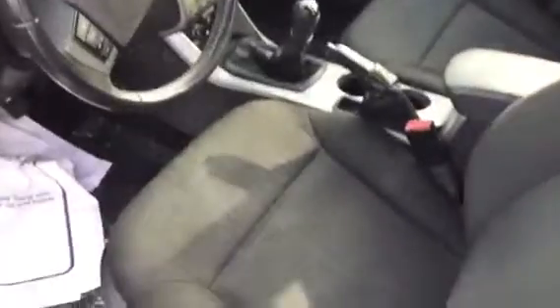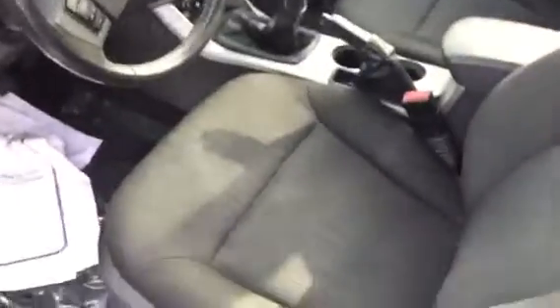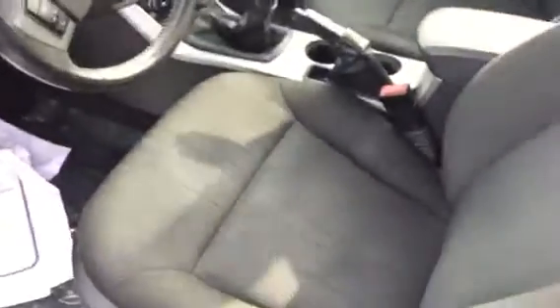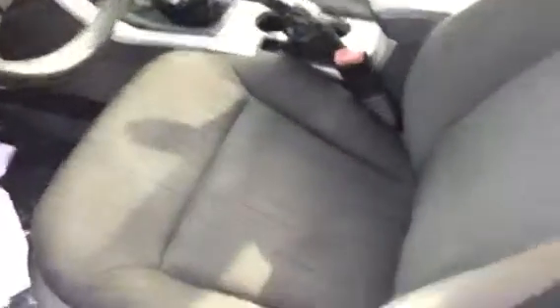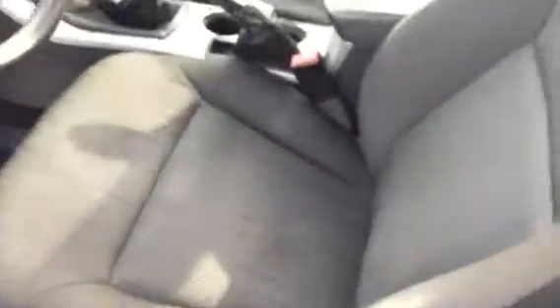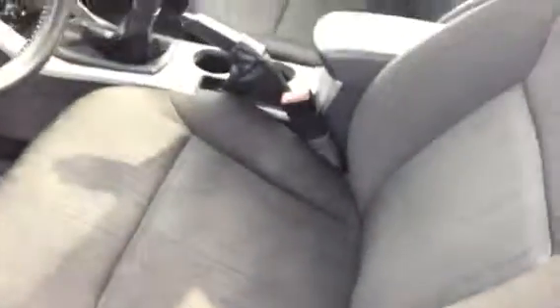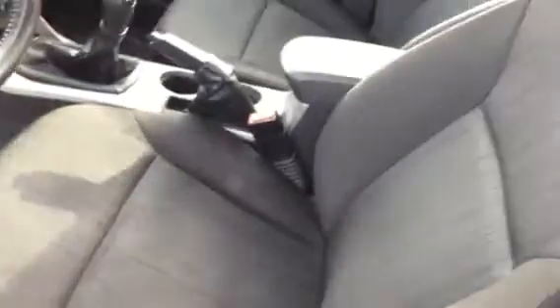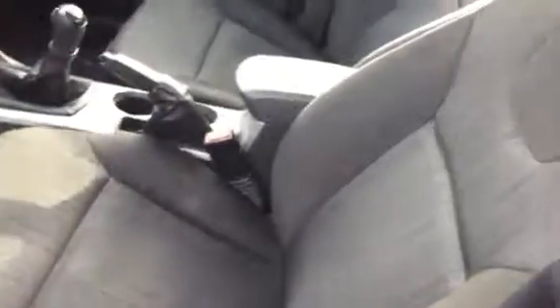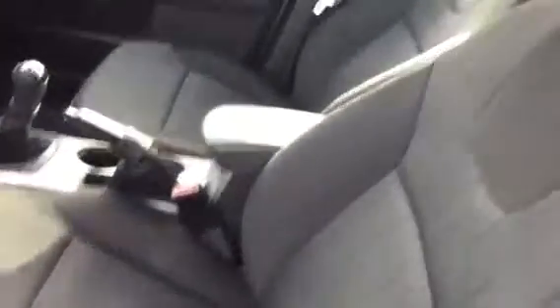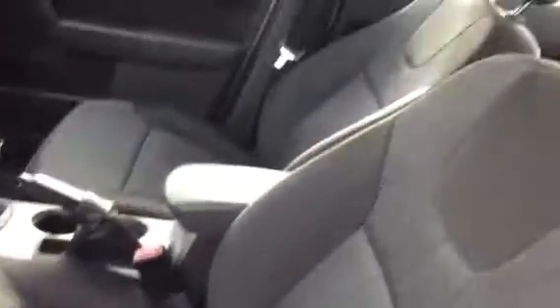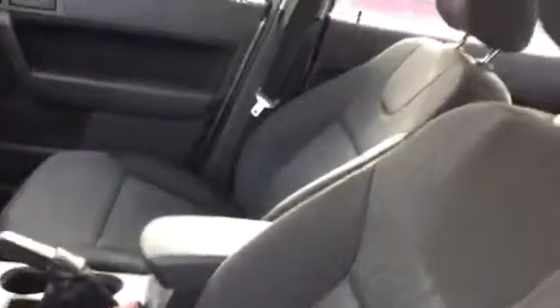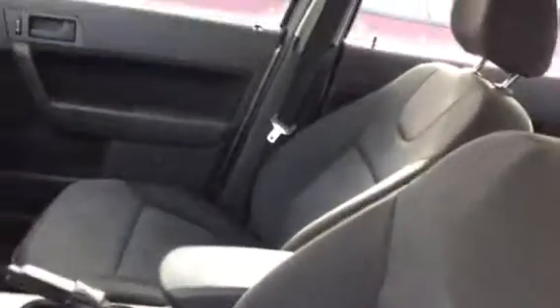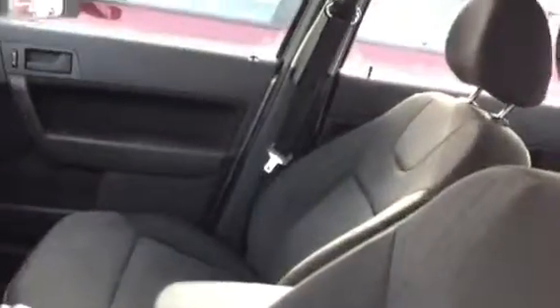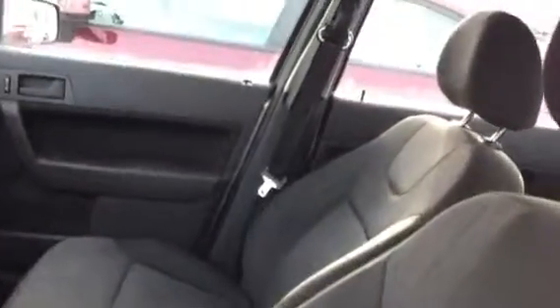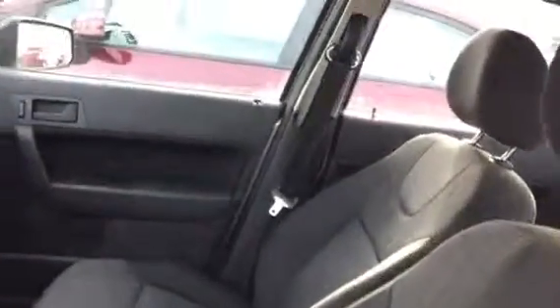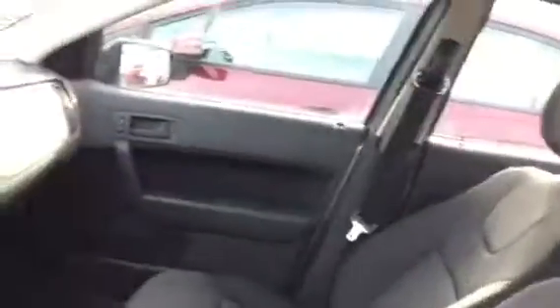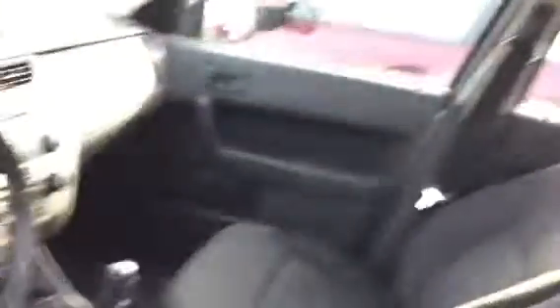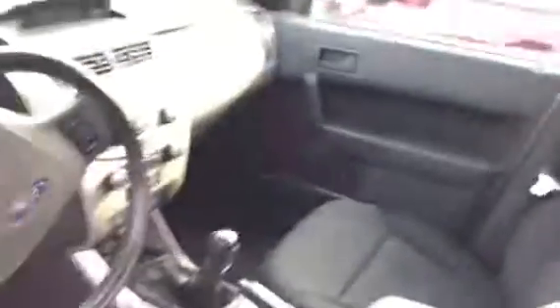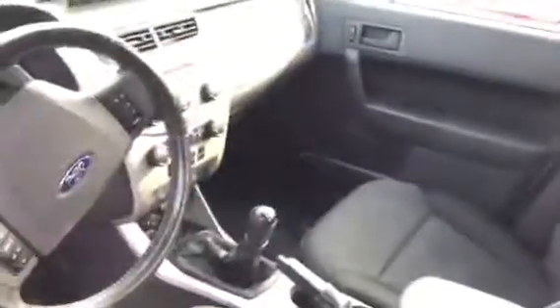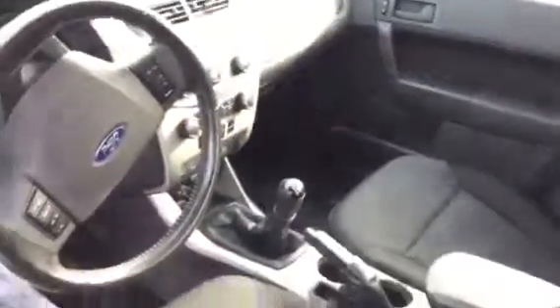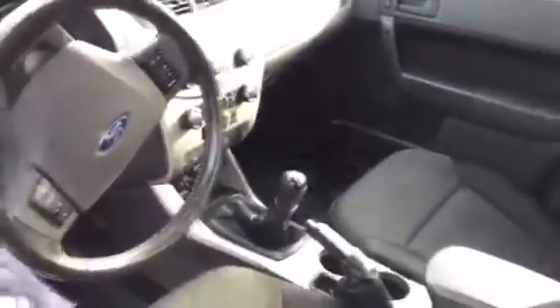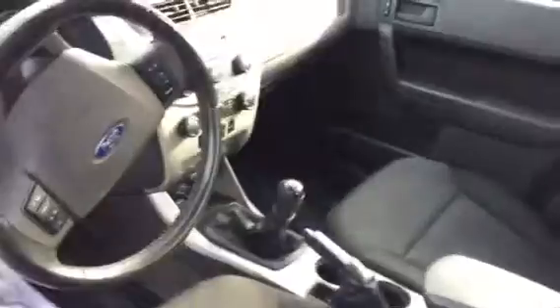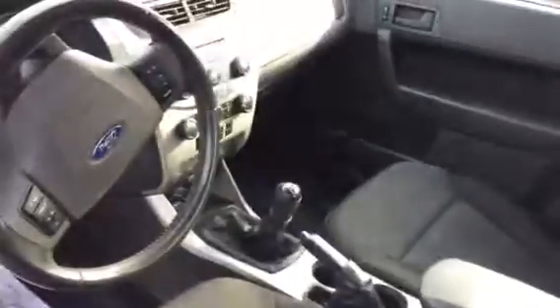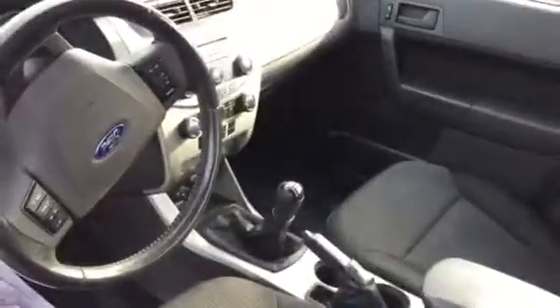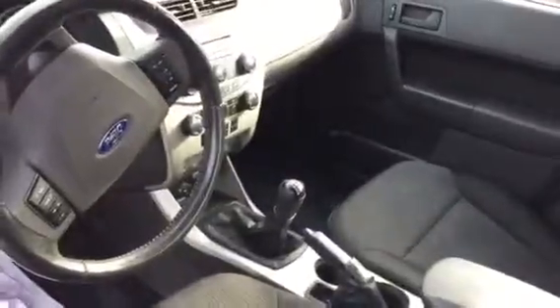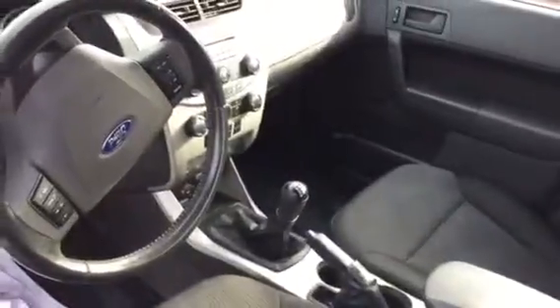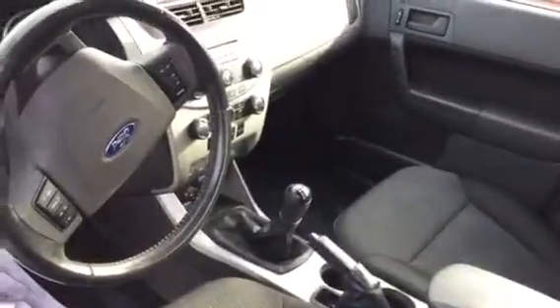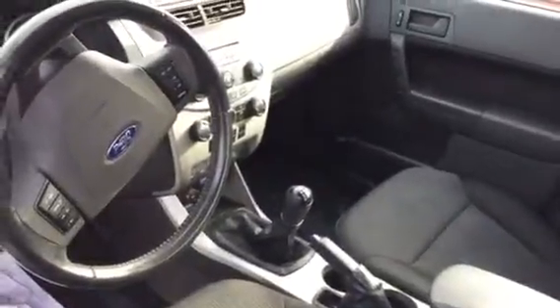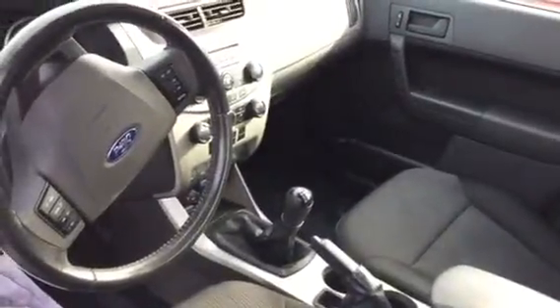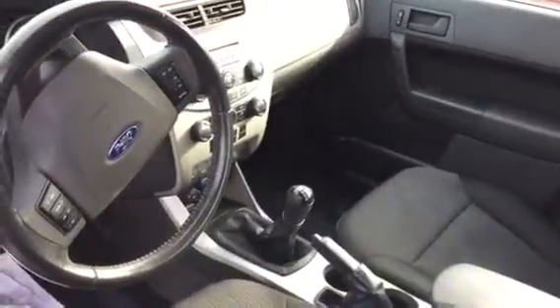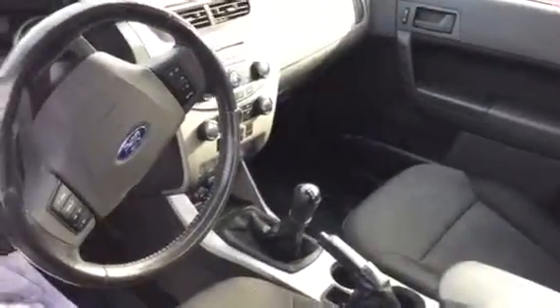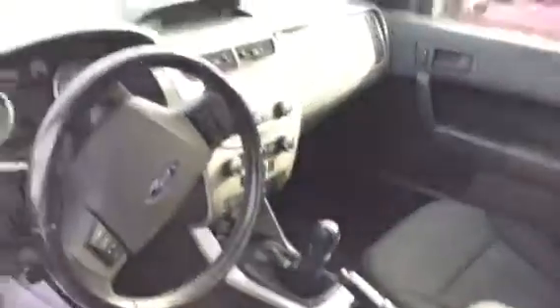Give me a look at the inside — it is the five speed.